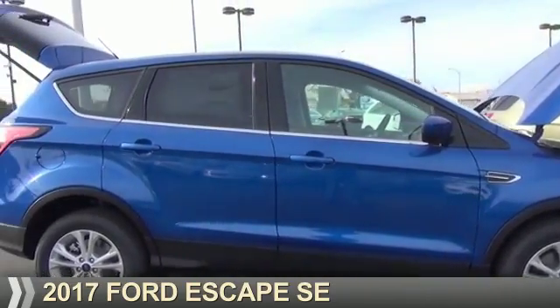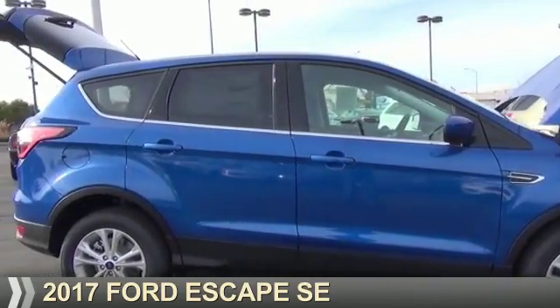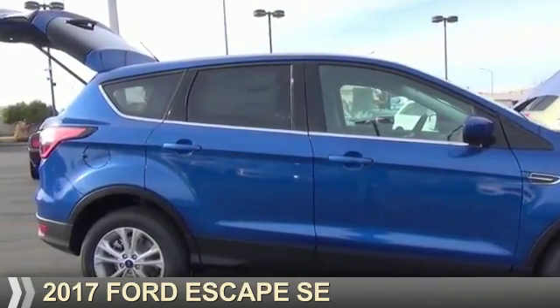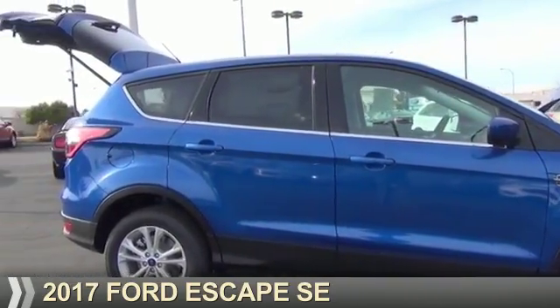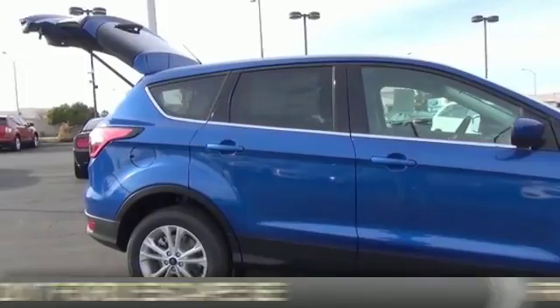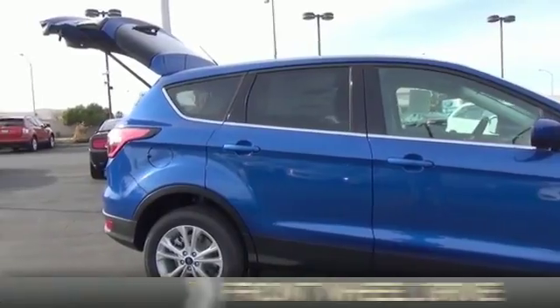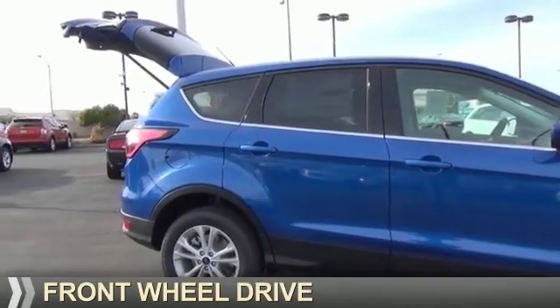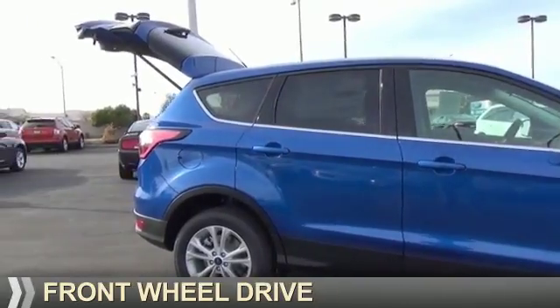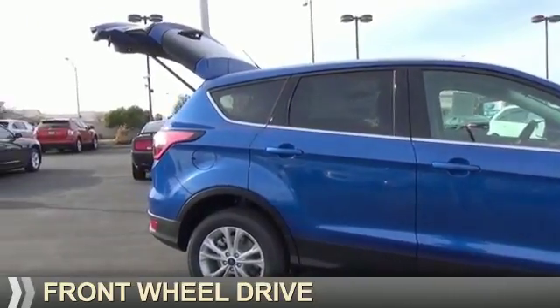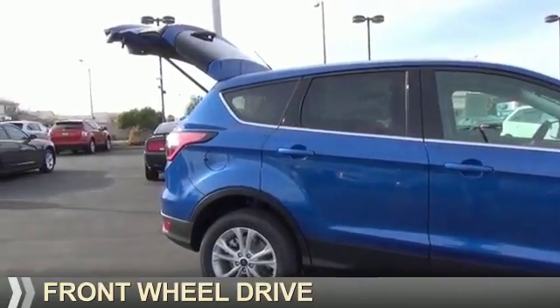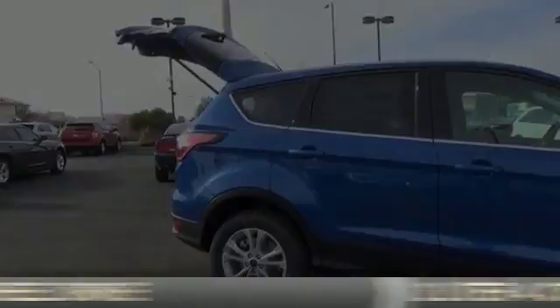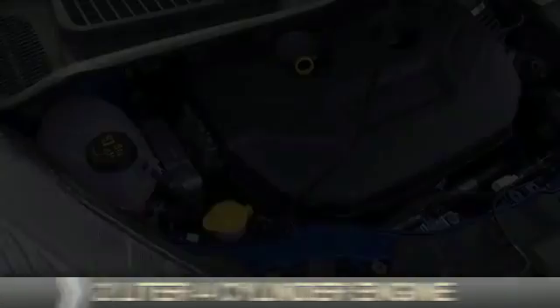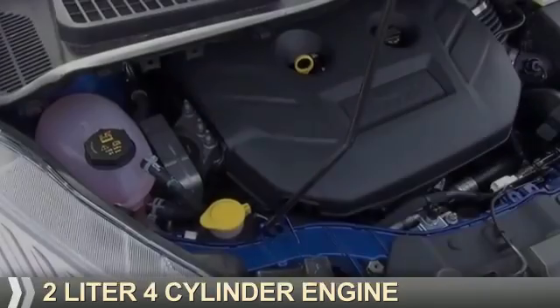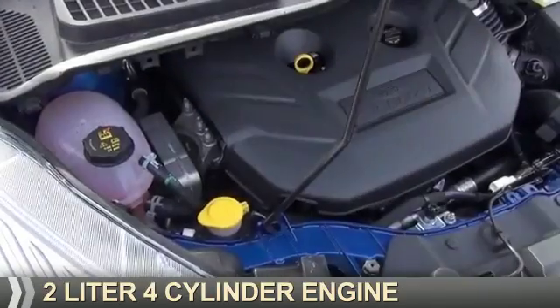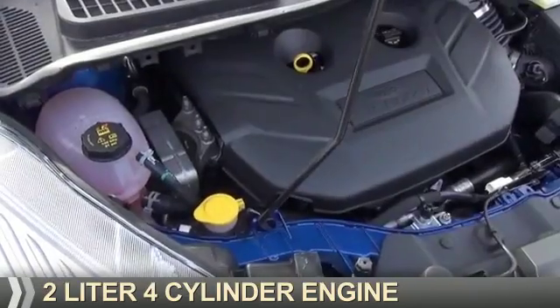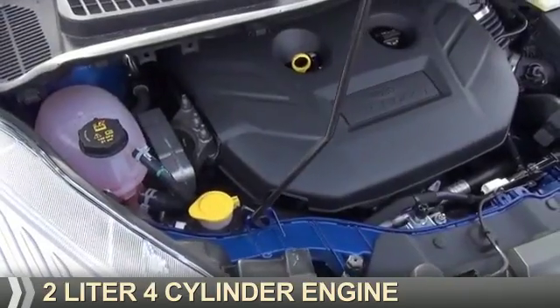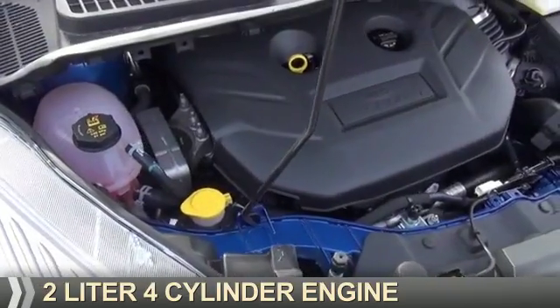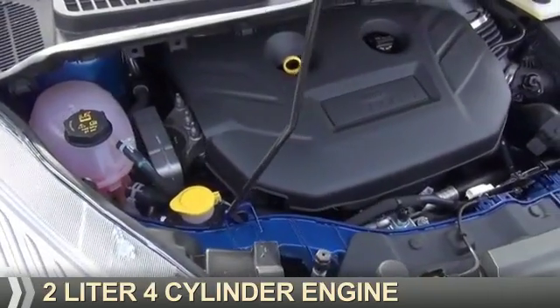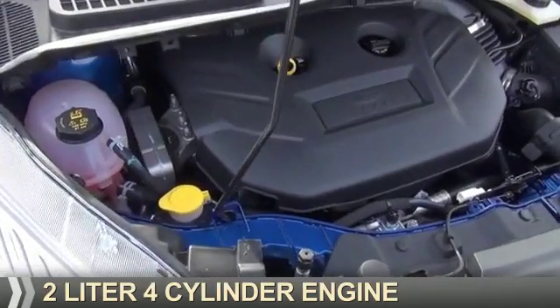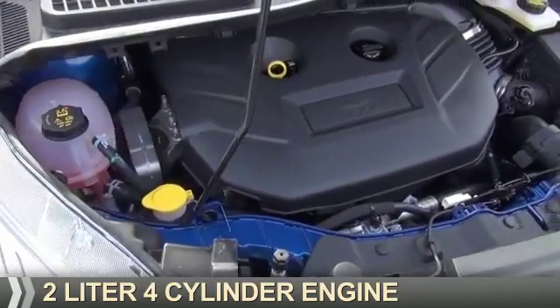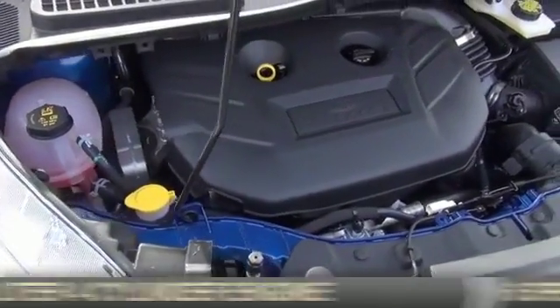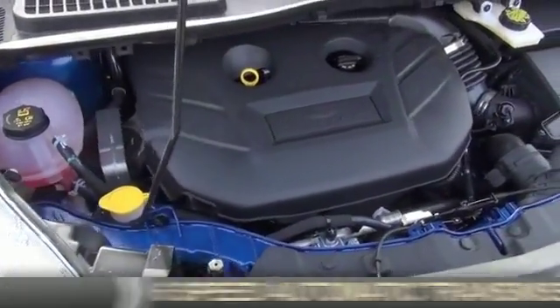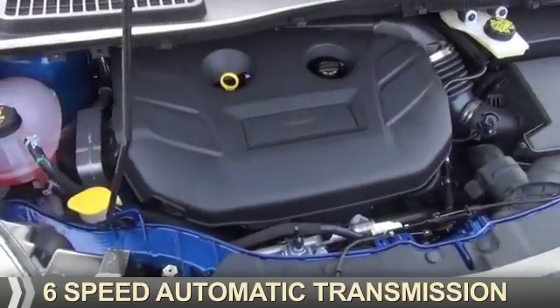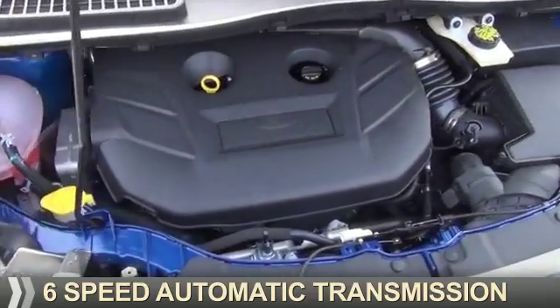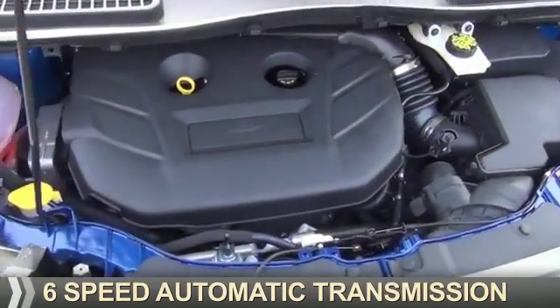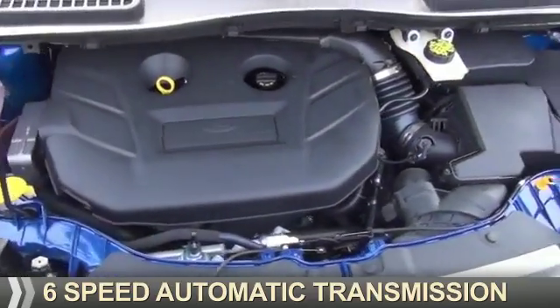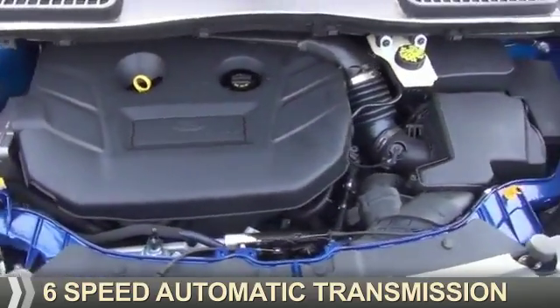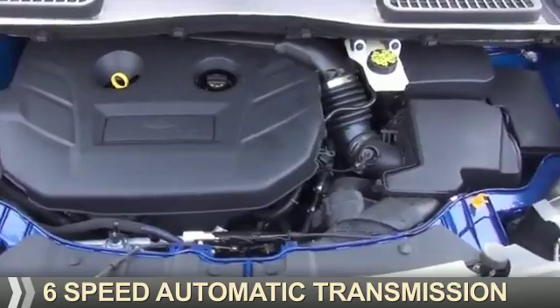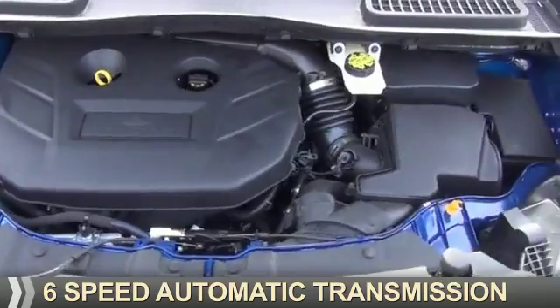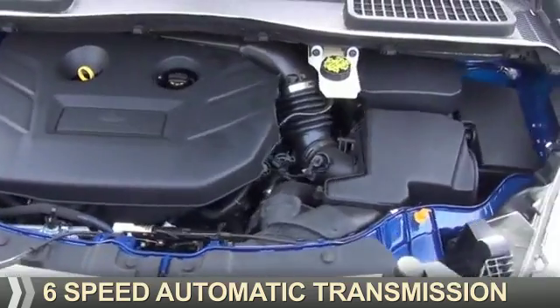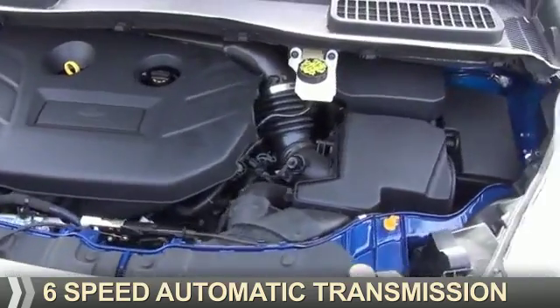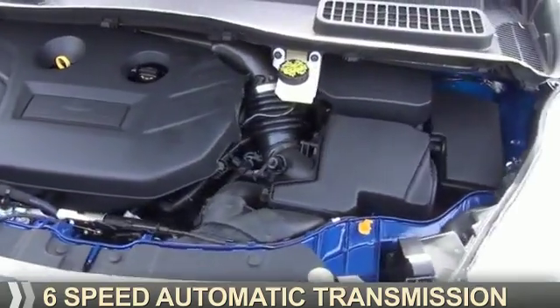It's powered by front wheel drive, a 2-liter, 4-cylinder engine, and a 6-speed automatic transmission.